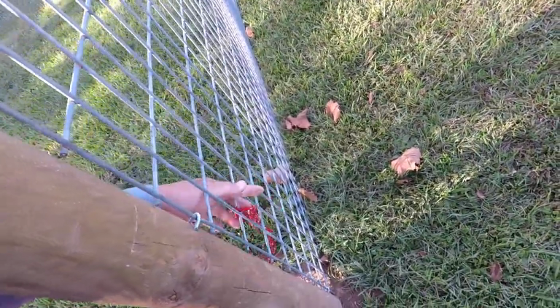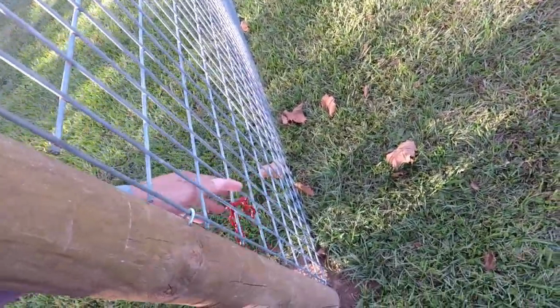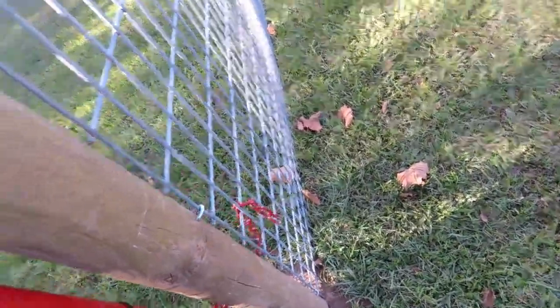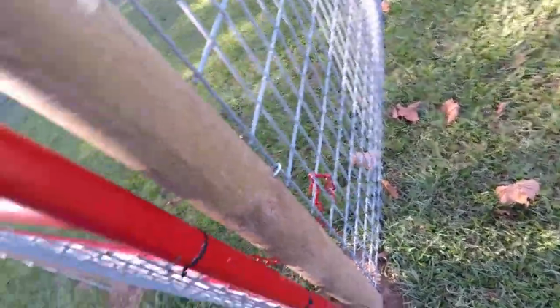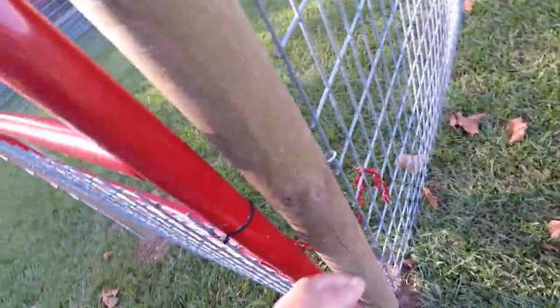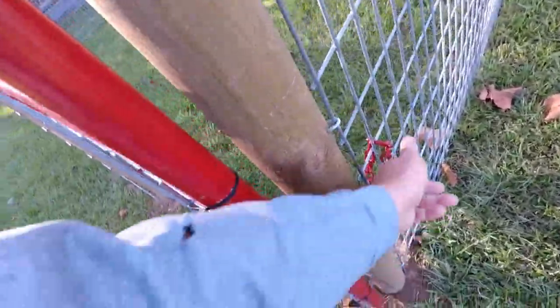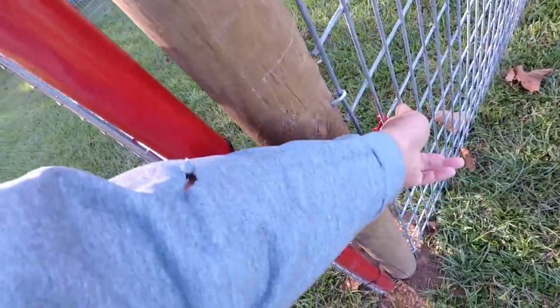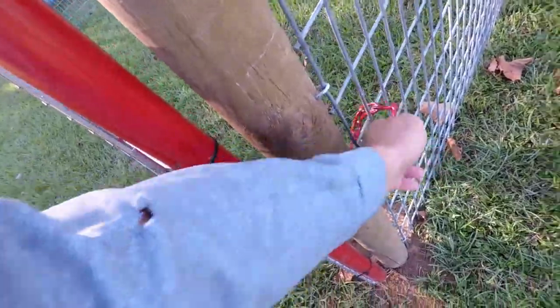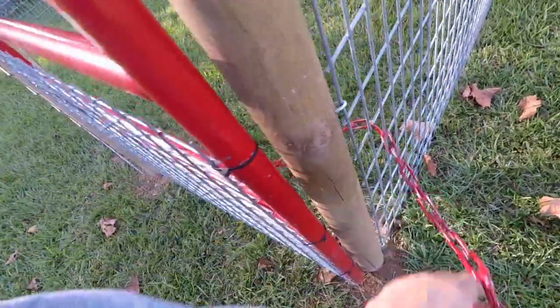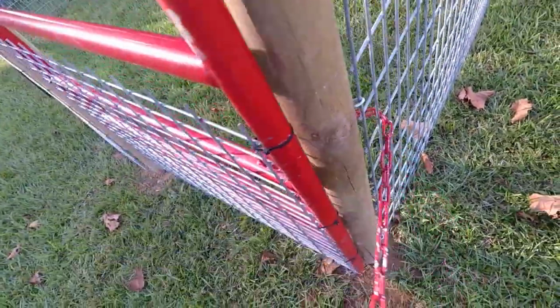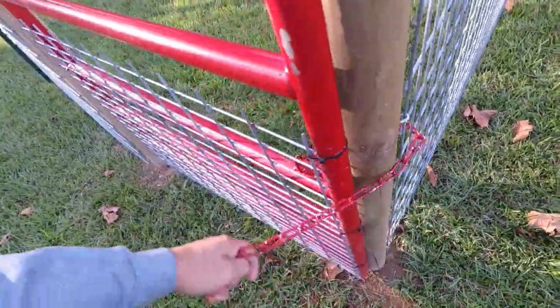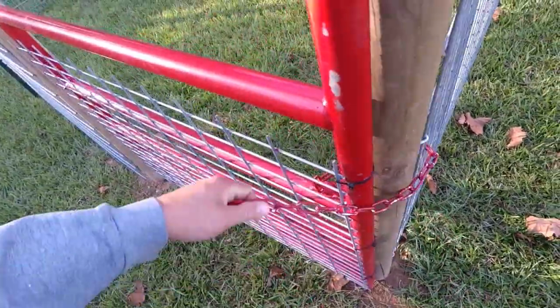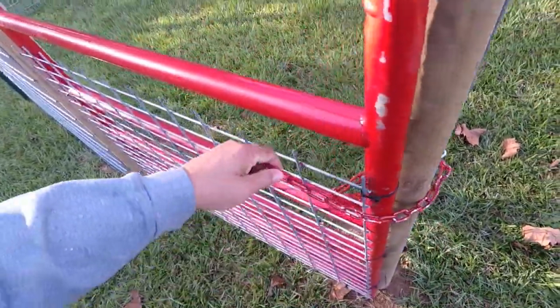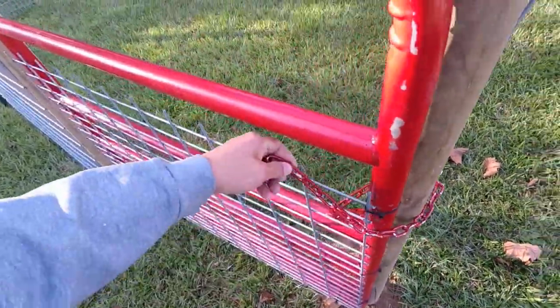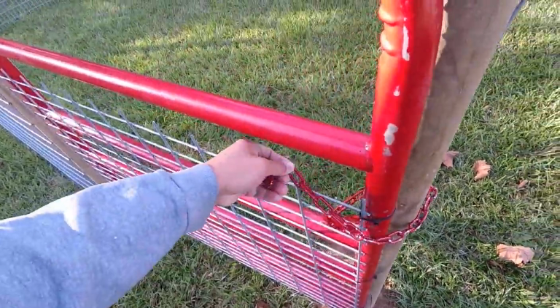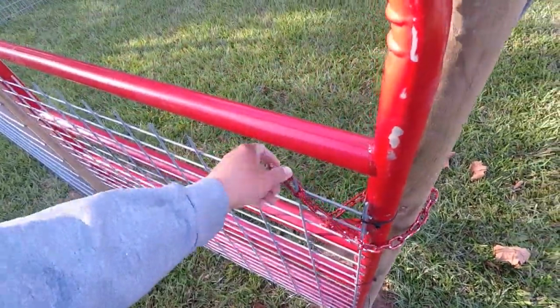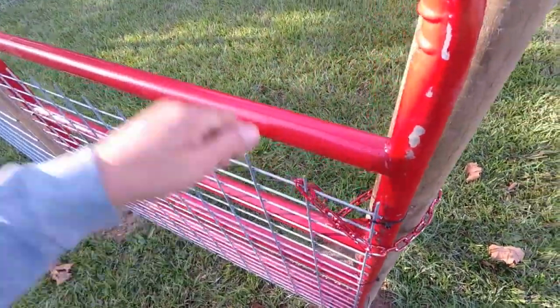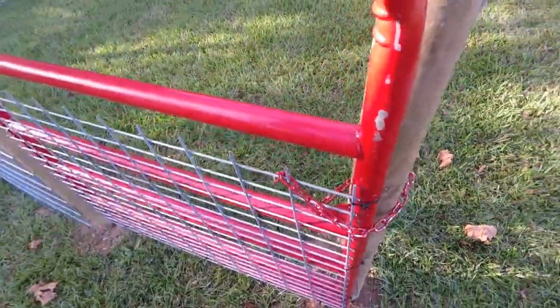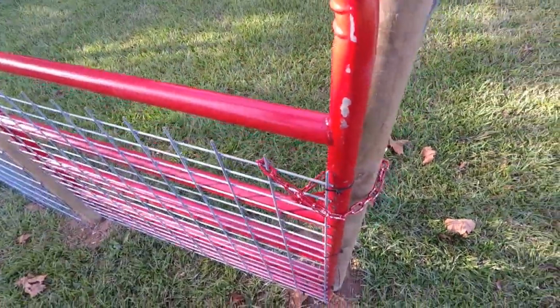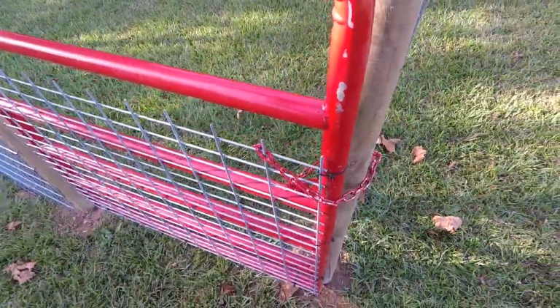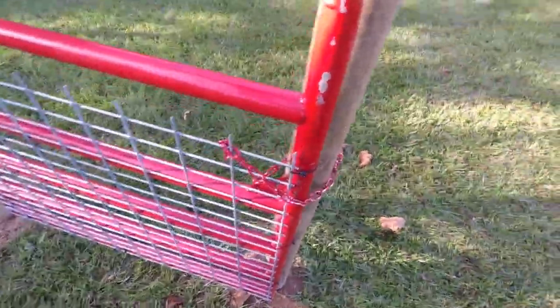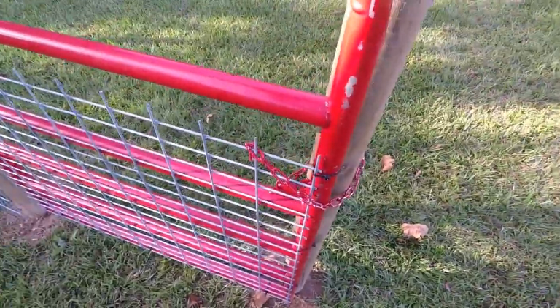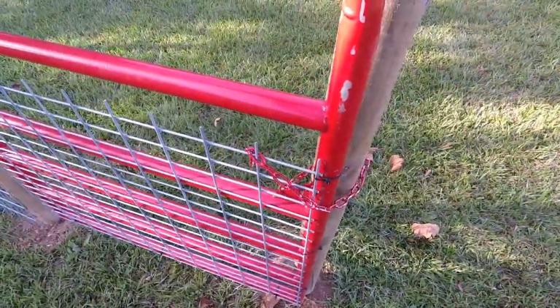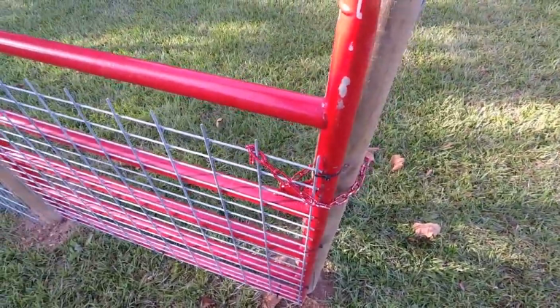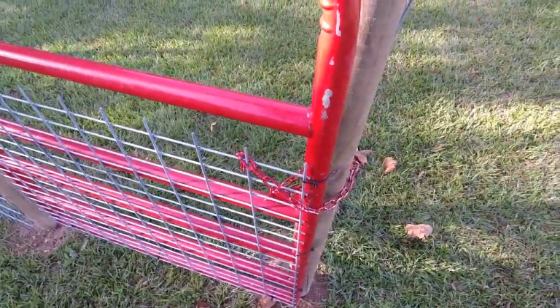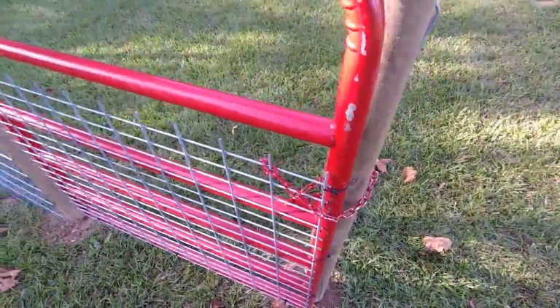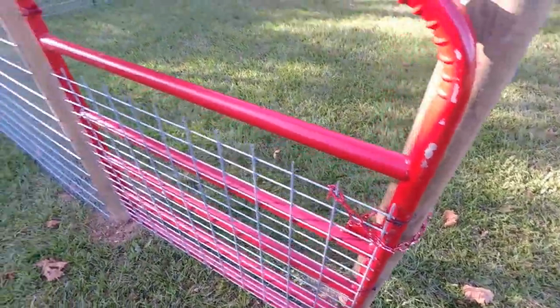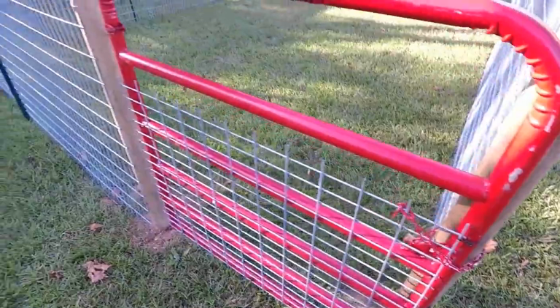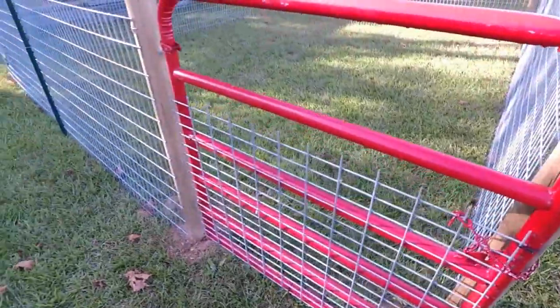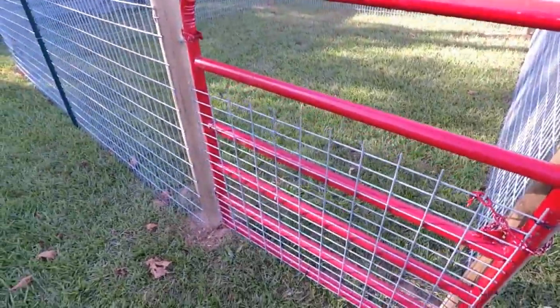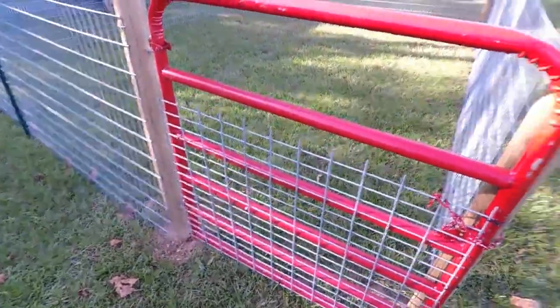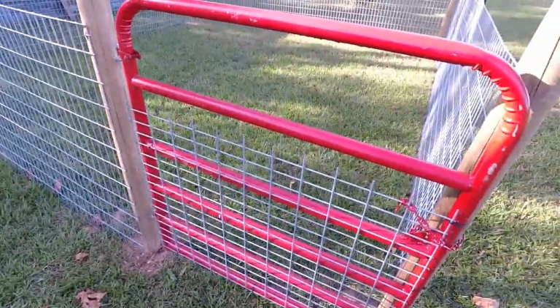Just run this latch through there like that — there we go. Gate in place.